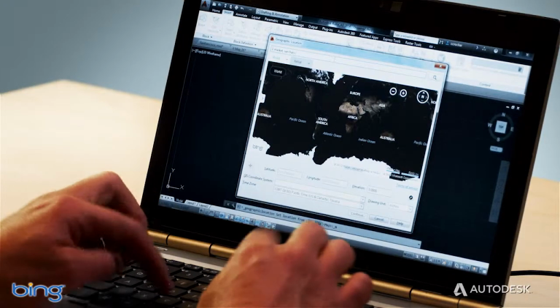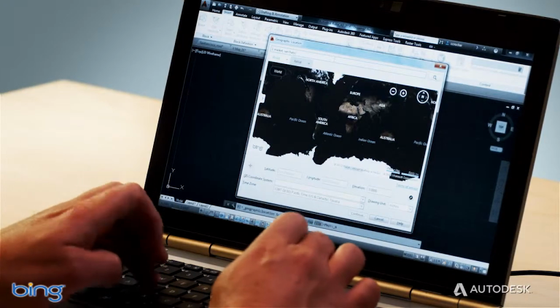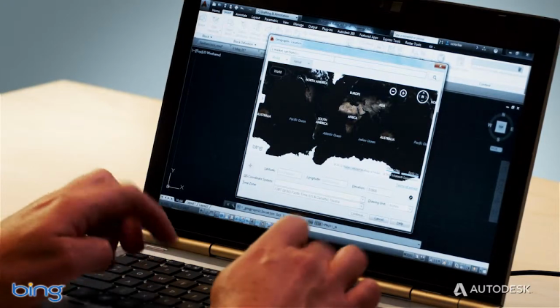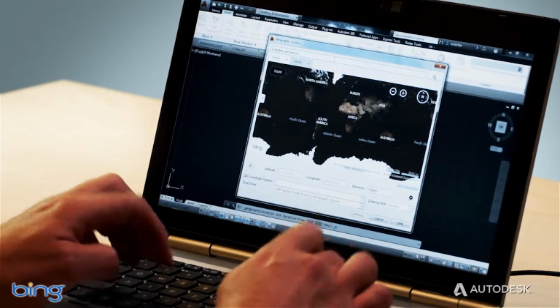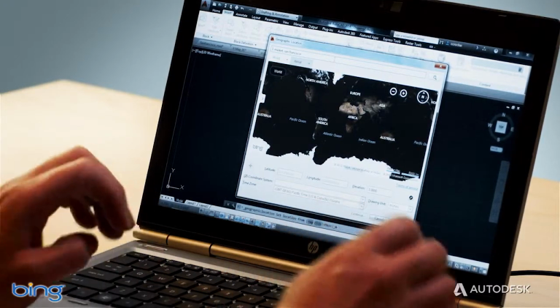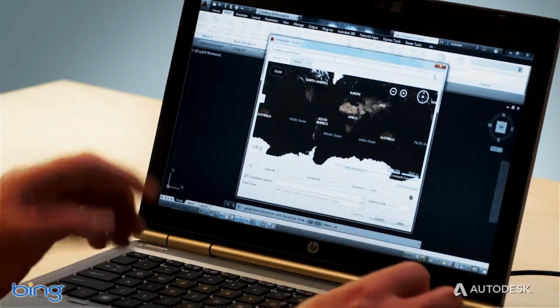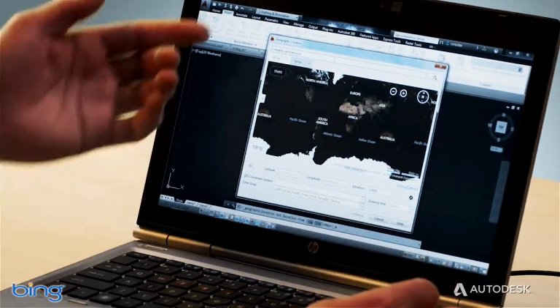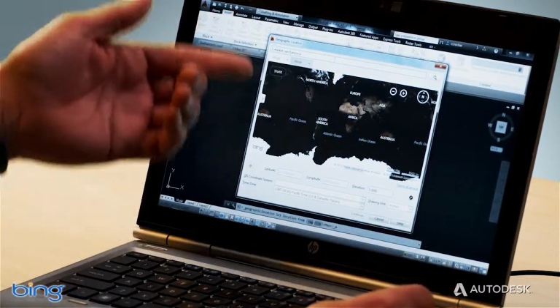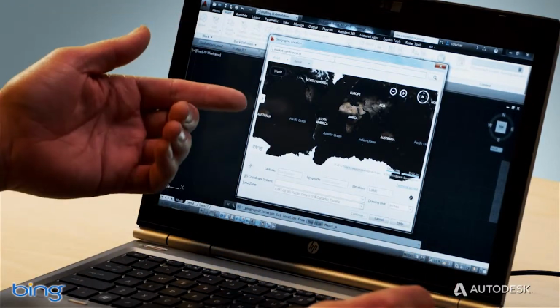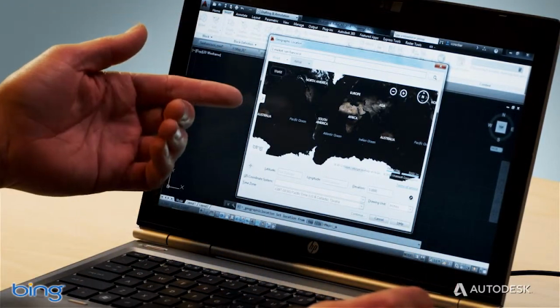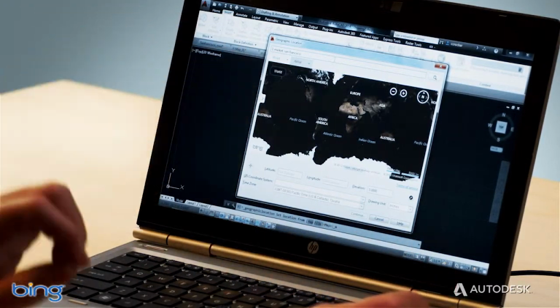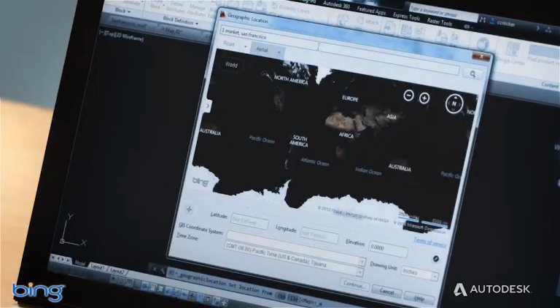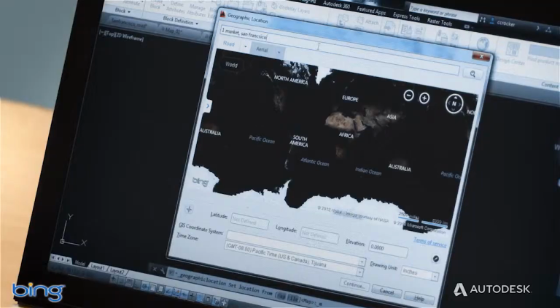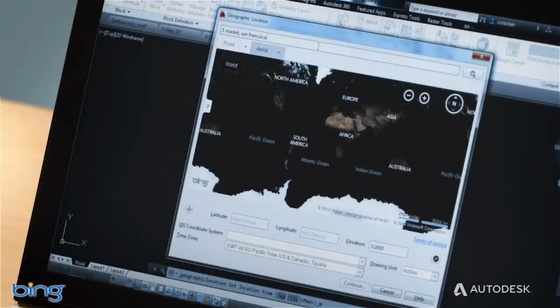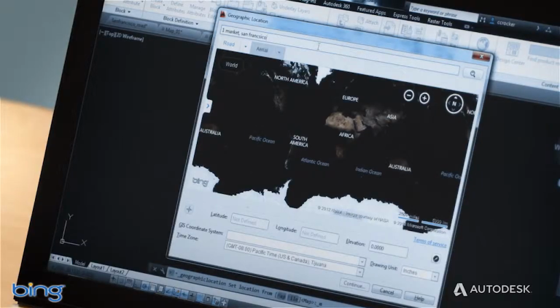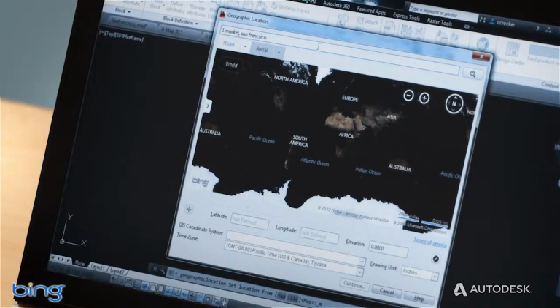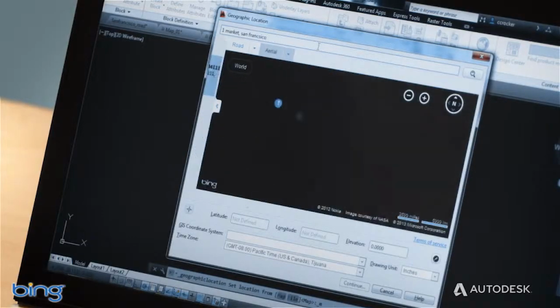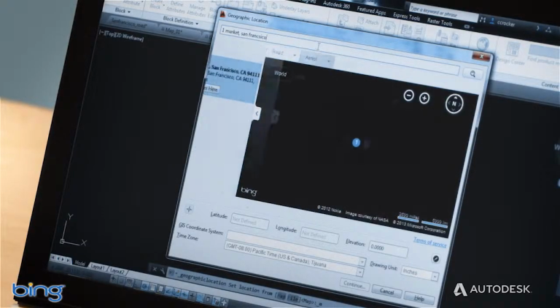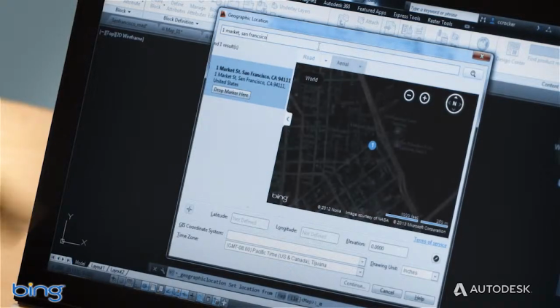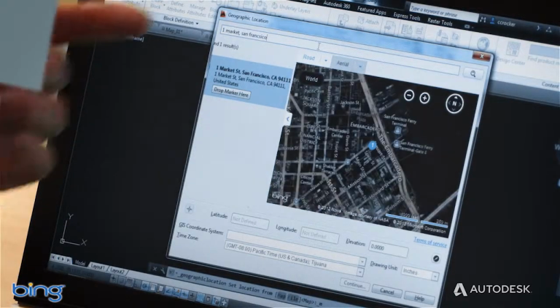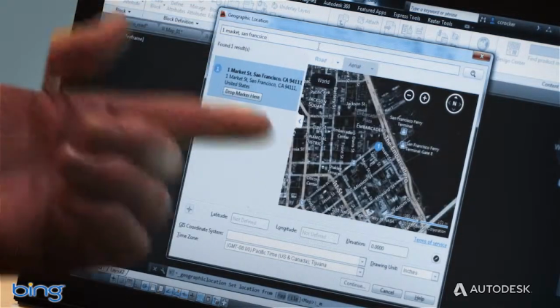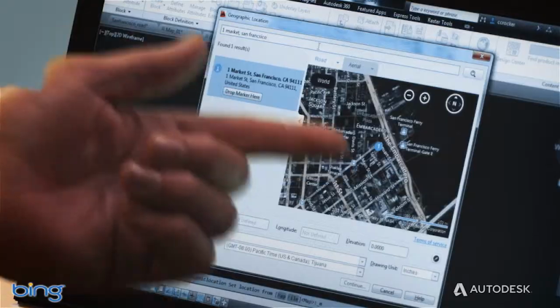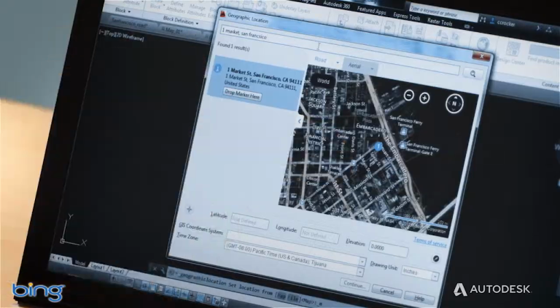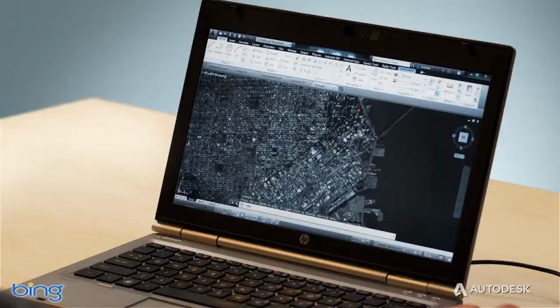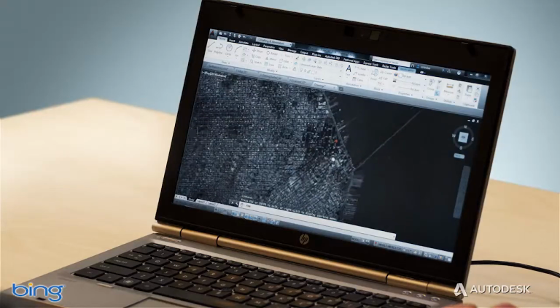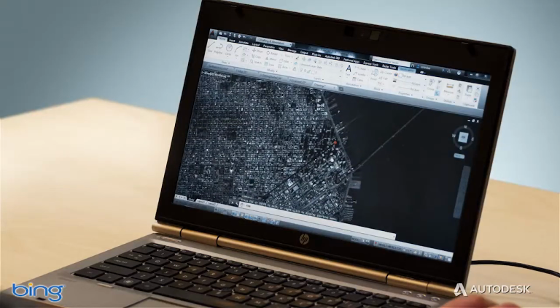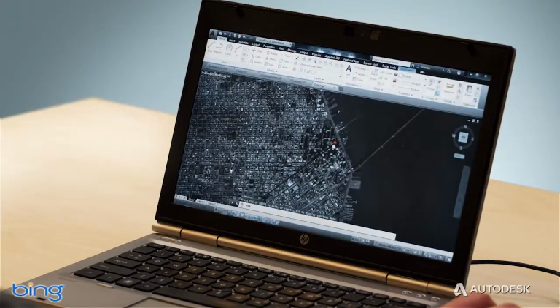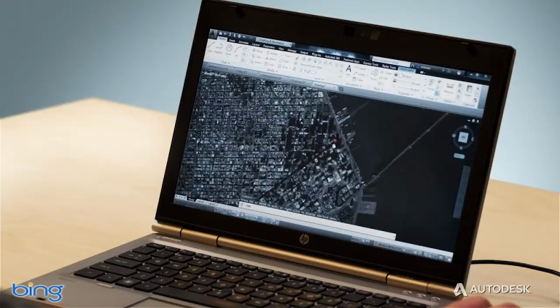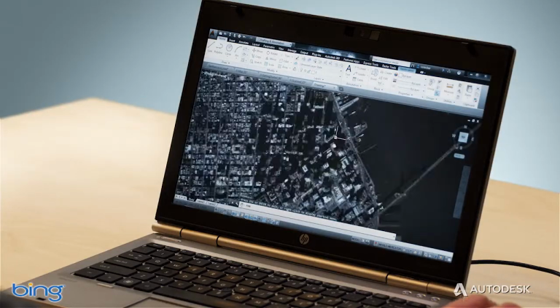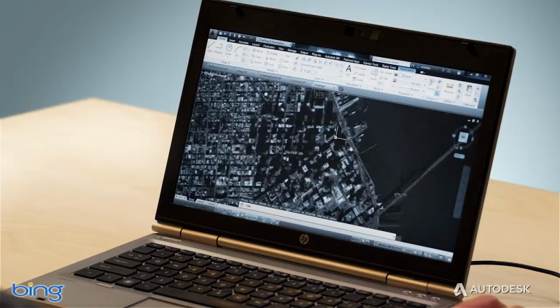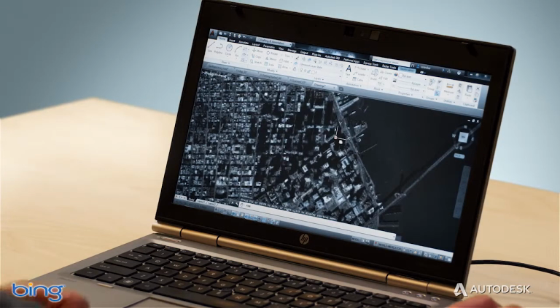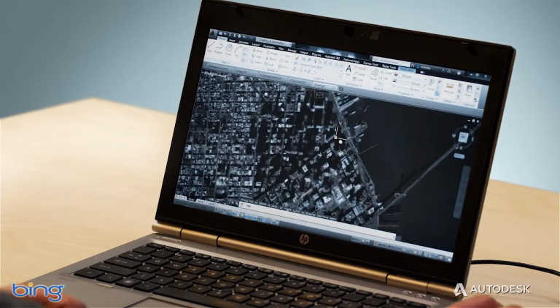With live maps, you can locate your designs in the real world and view aerial imagery and roadmaps directly inside the AutoCAD LT canvas.